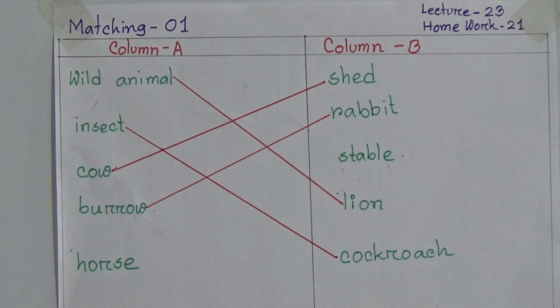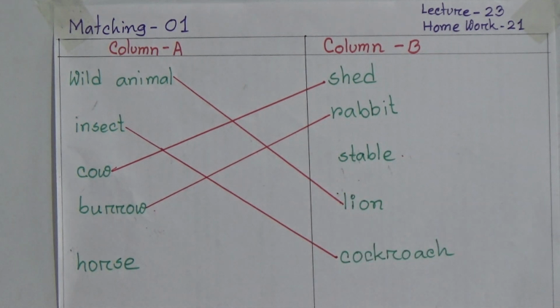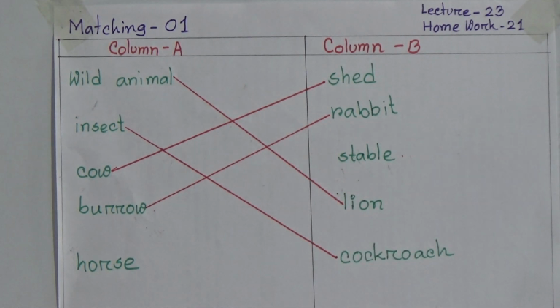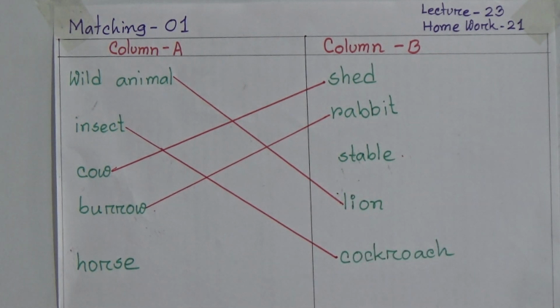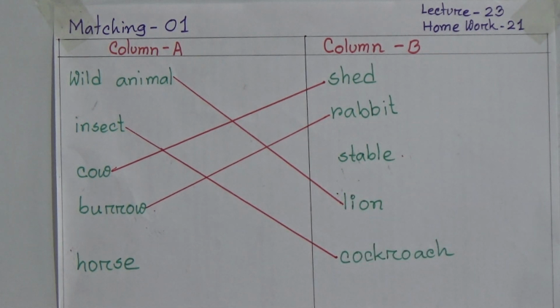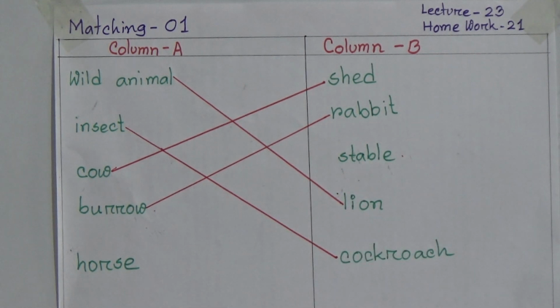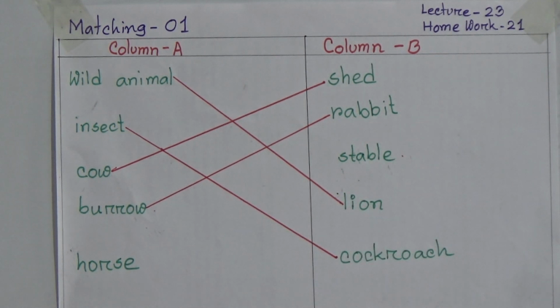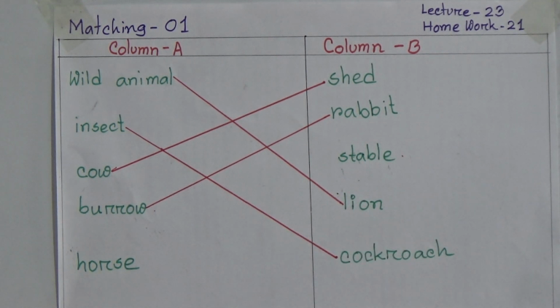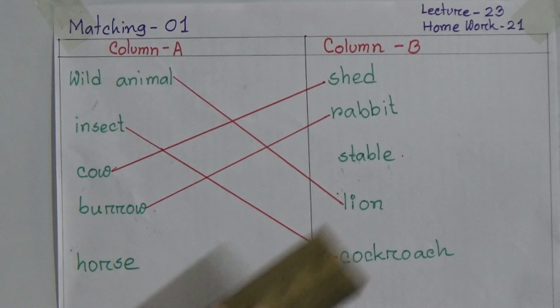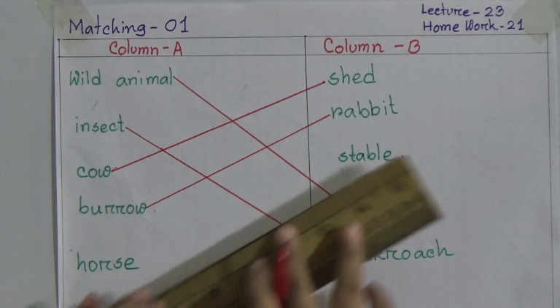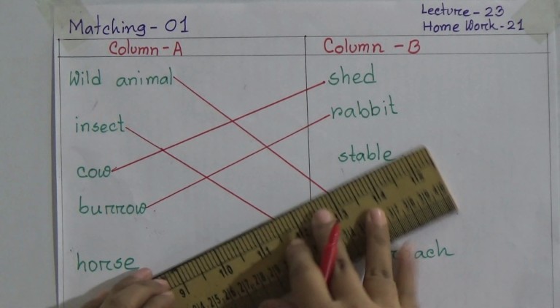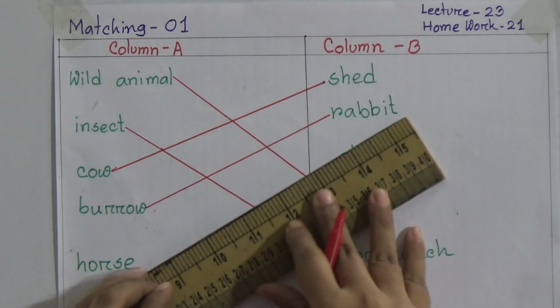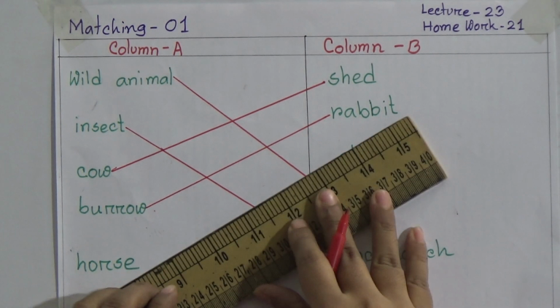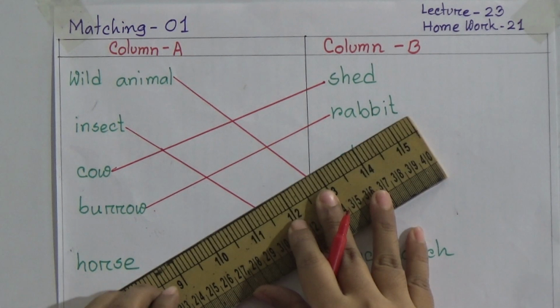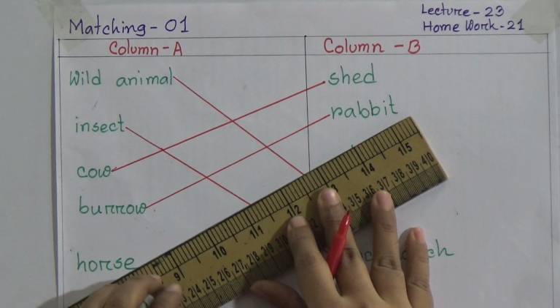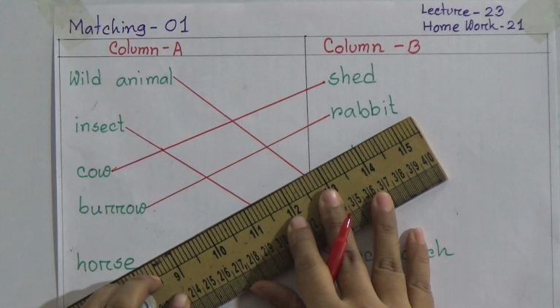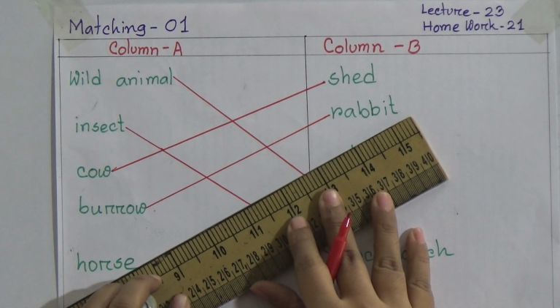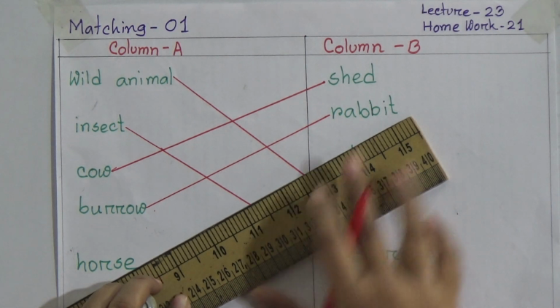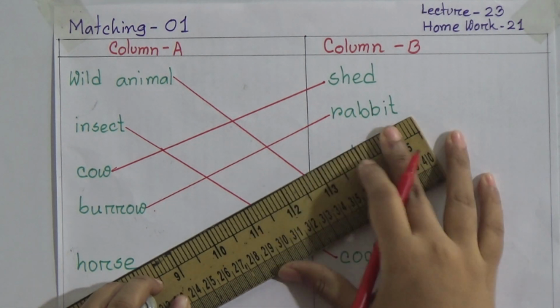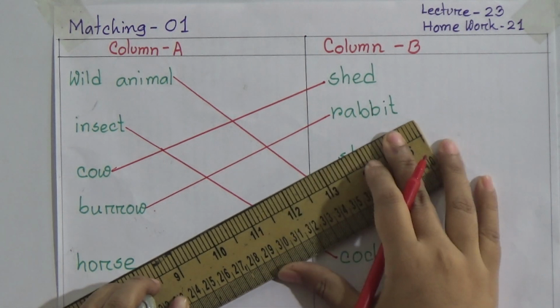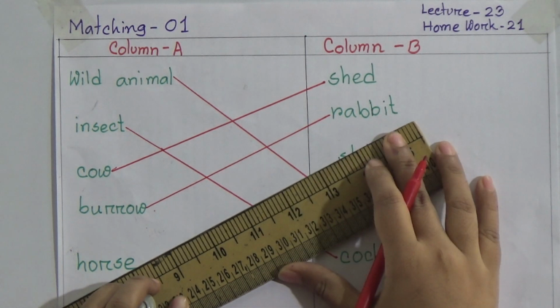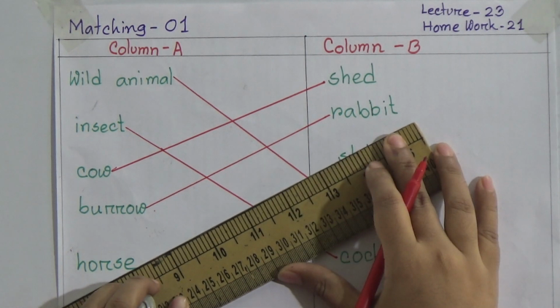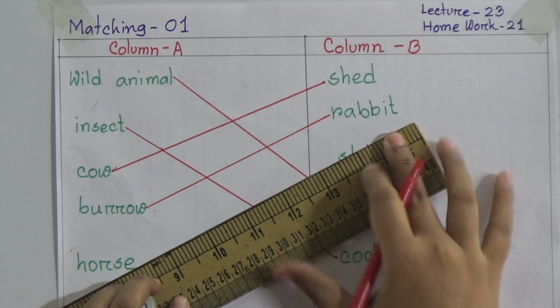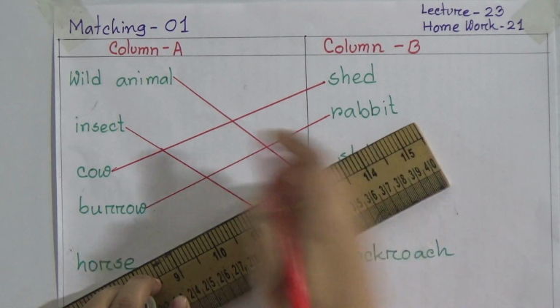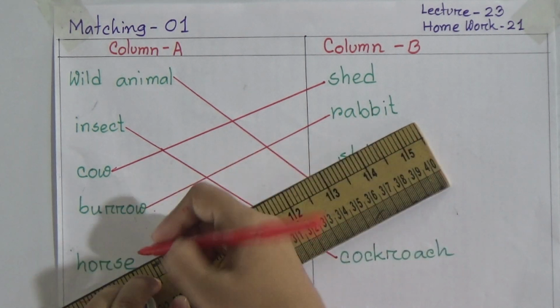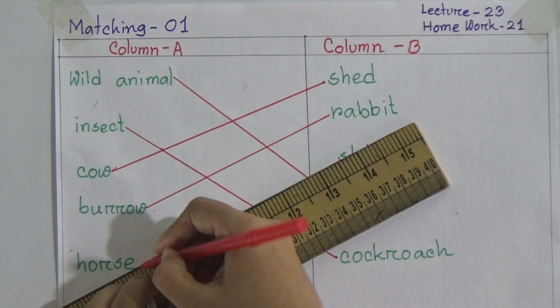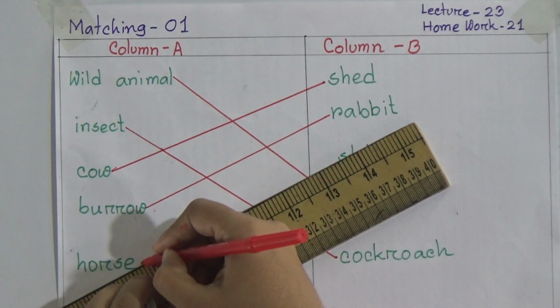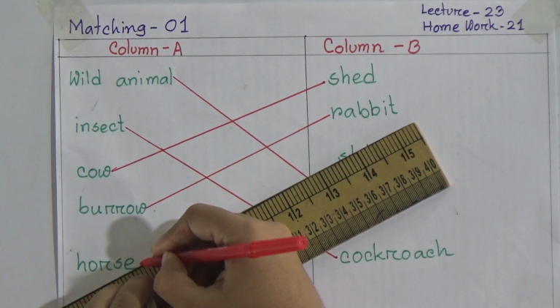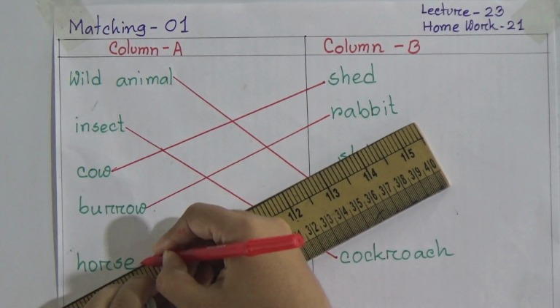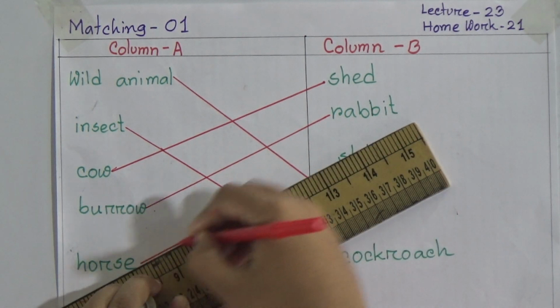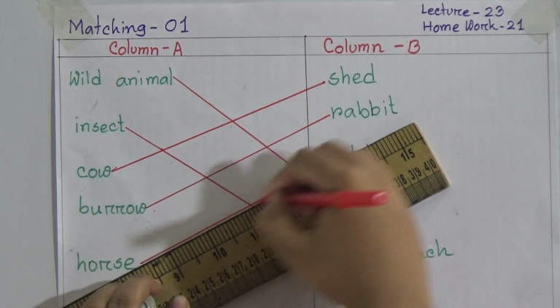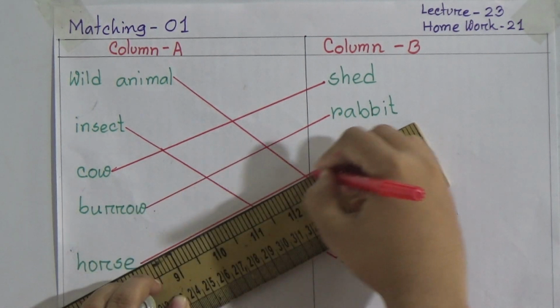Now the last one: horse. Dear students, the left word is stable, and the horse's house is known as stable. Now we will match stable with horse.